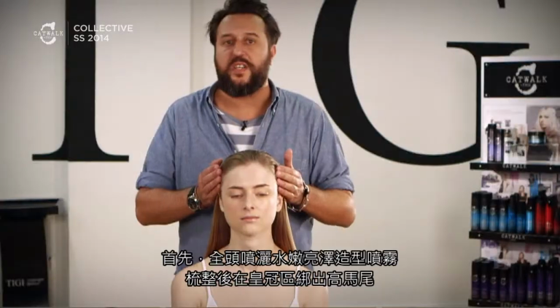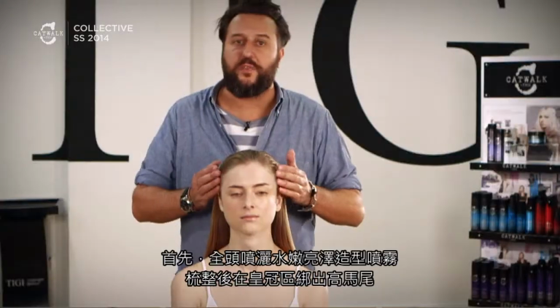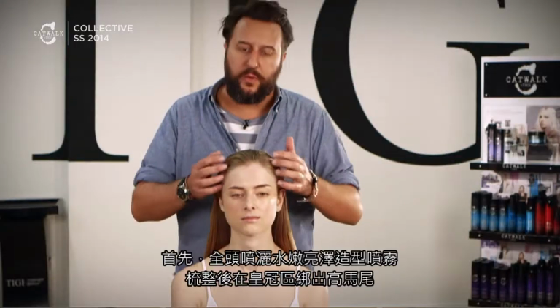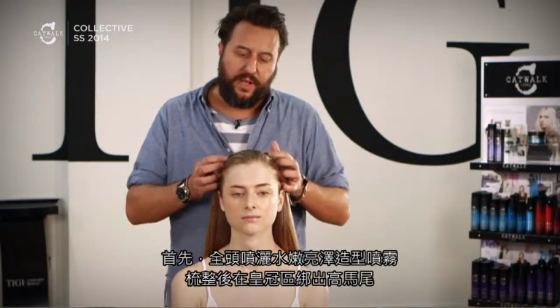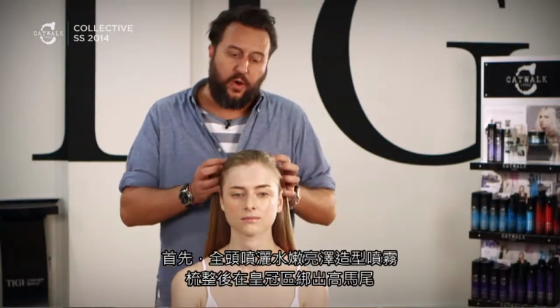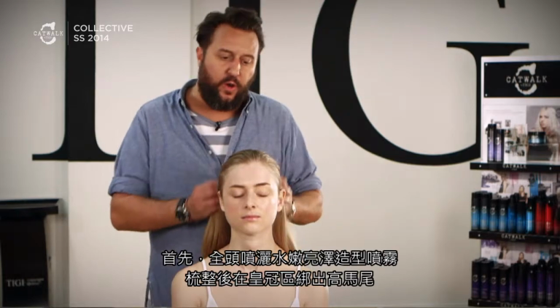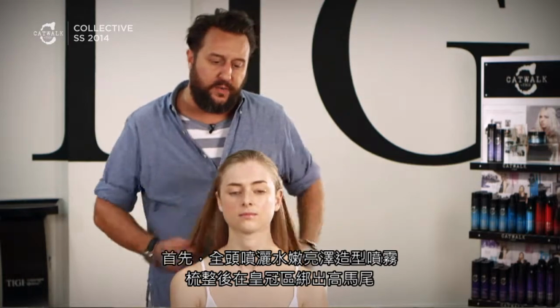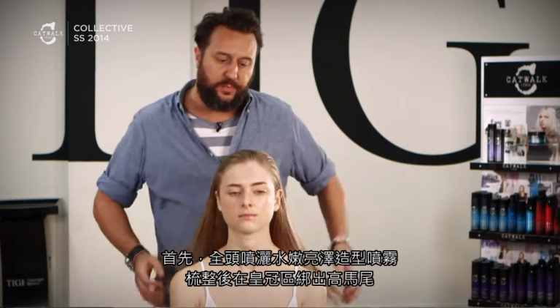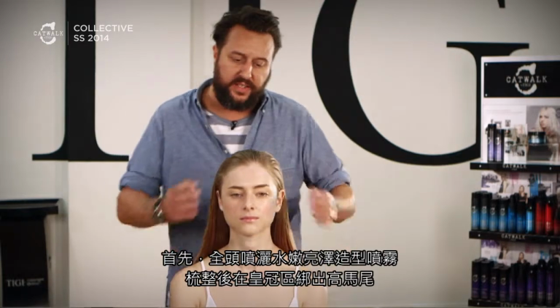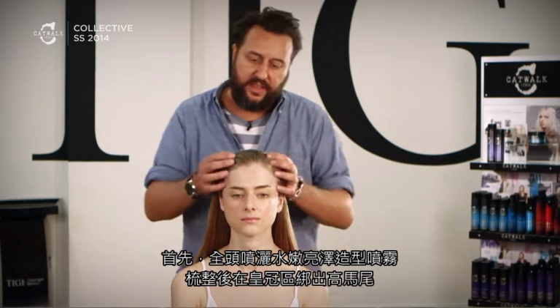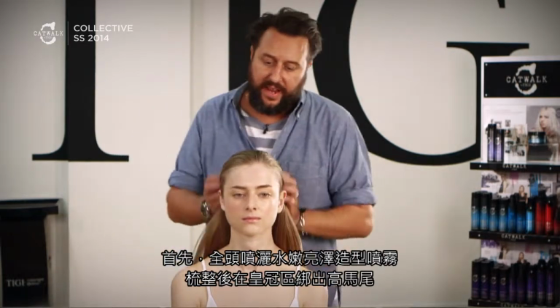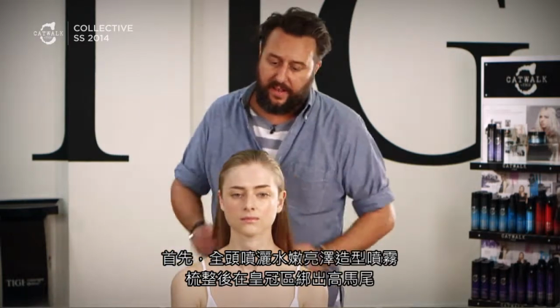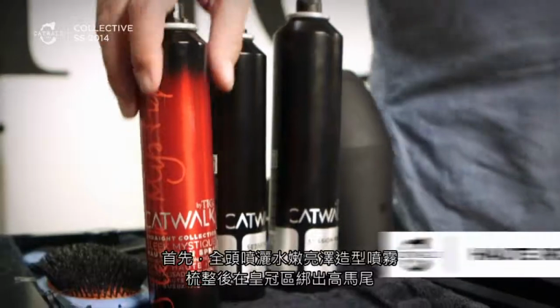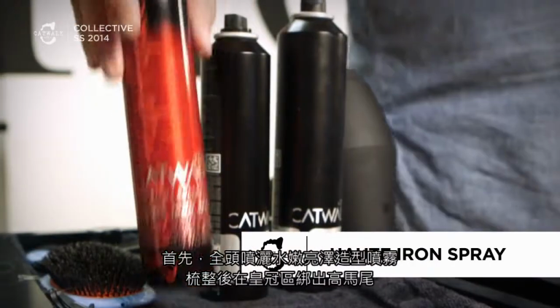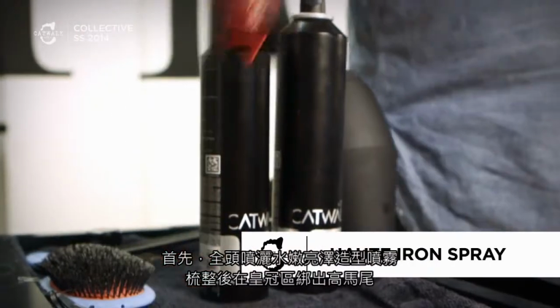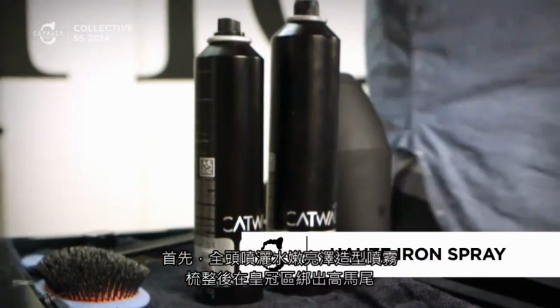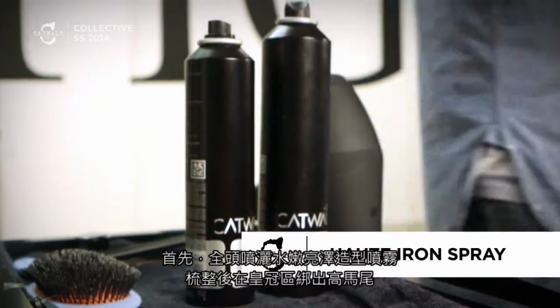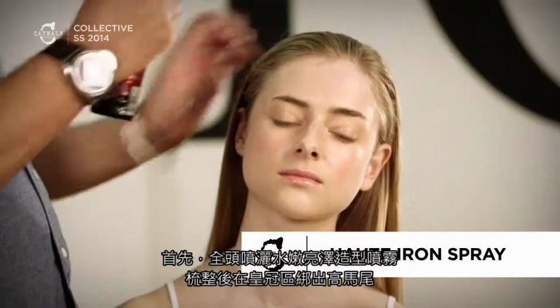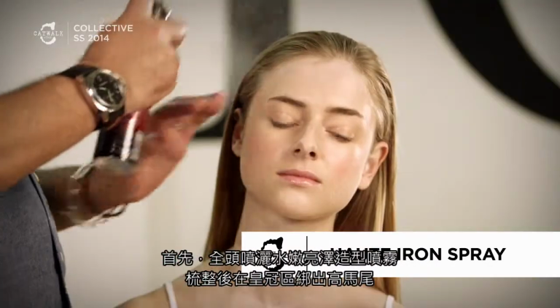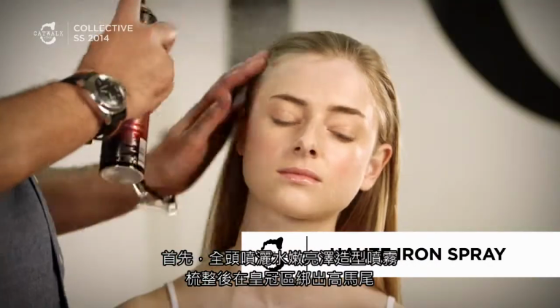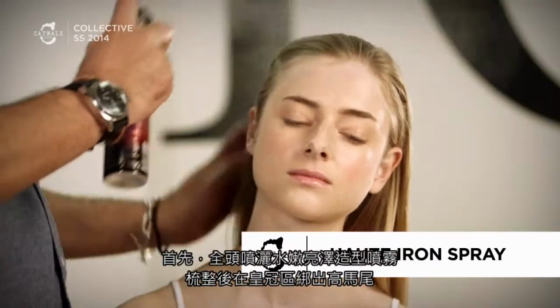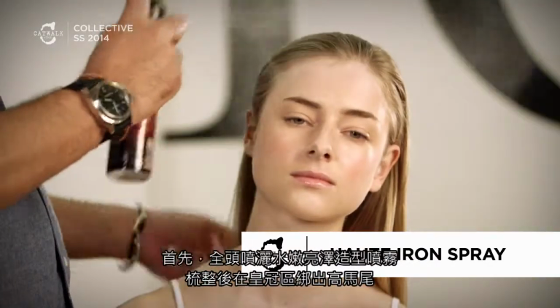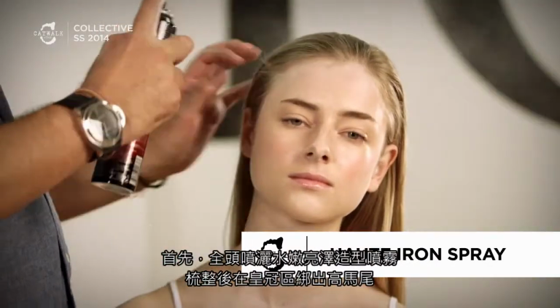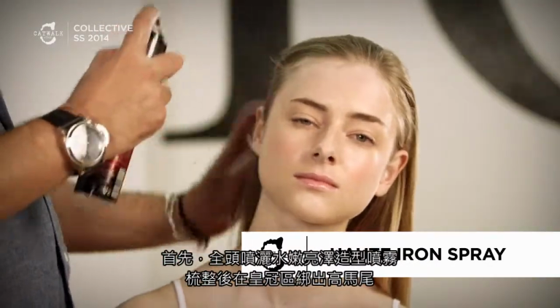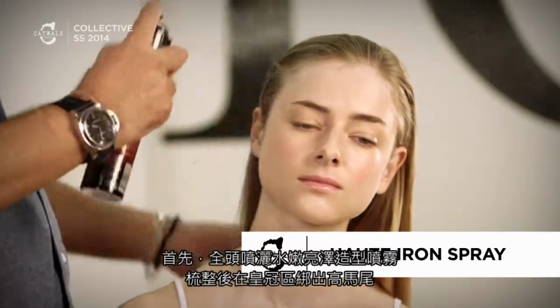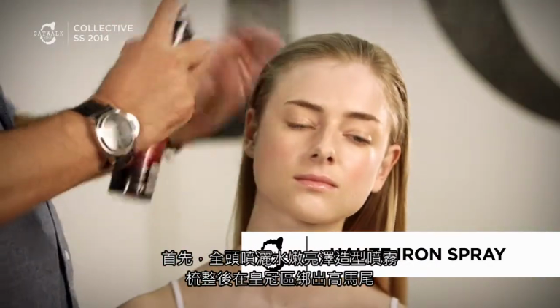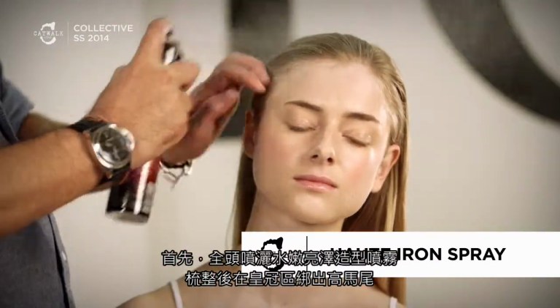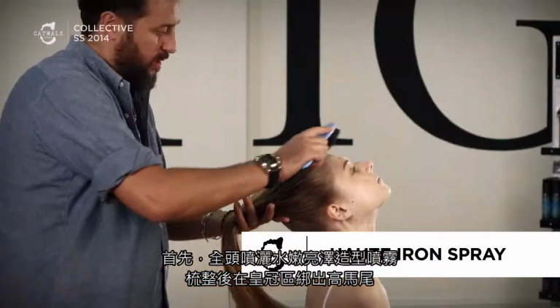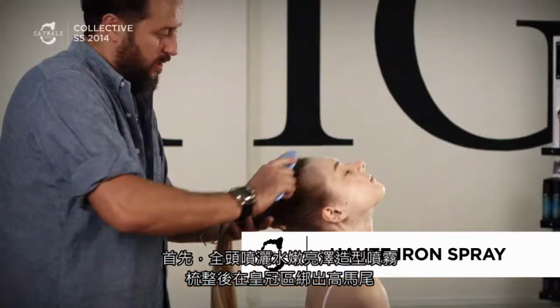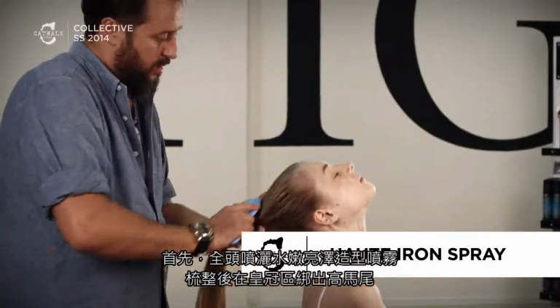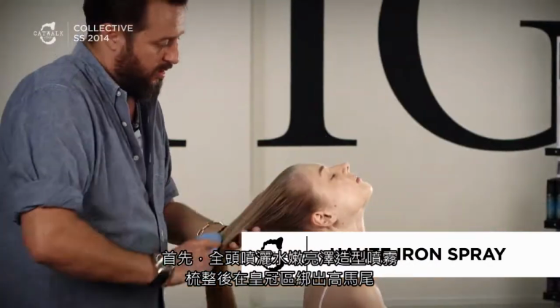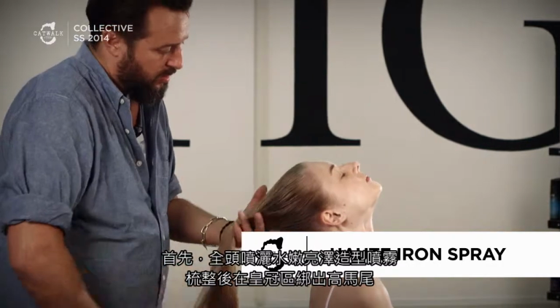First of all, we're going to add the hot iron spray to the hair and brush the hair through and create a very high top ponytail on the crown of the head.